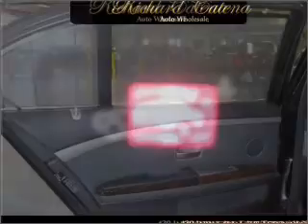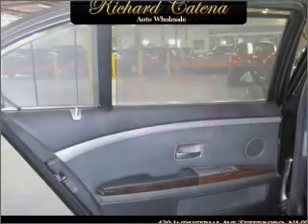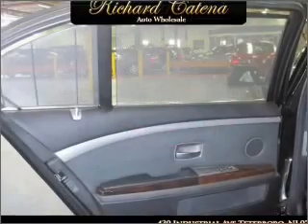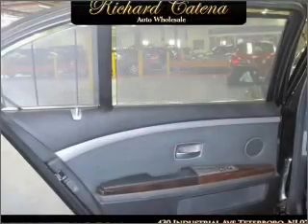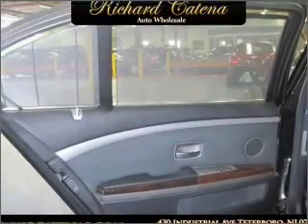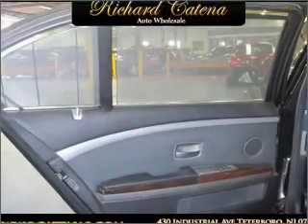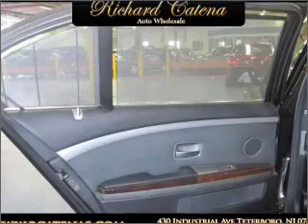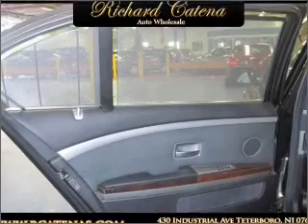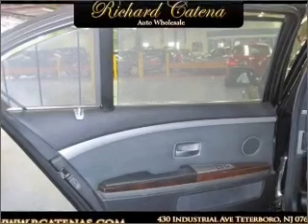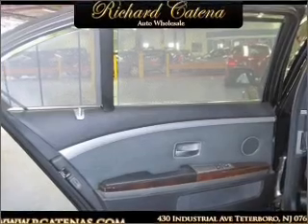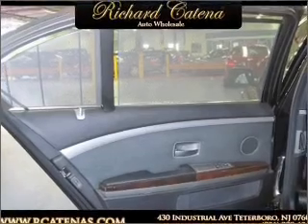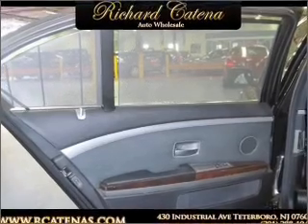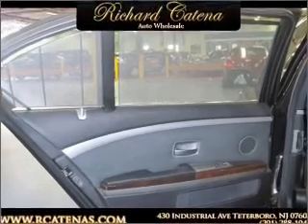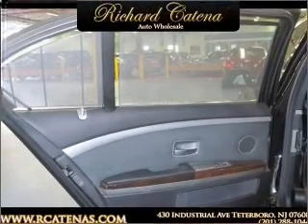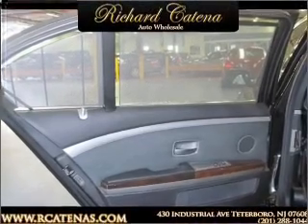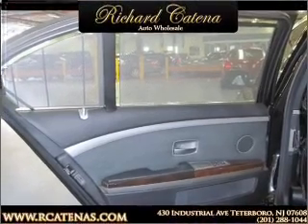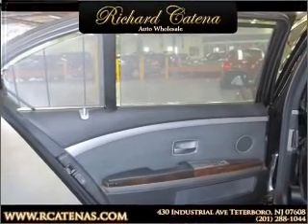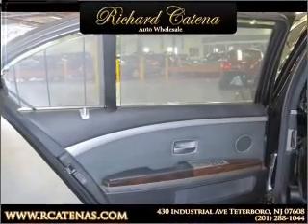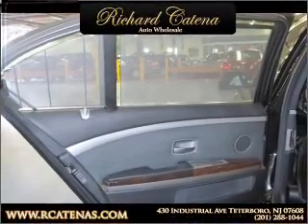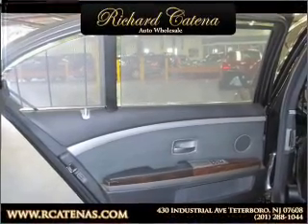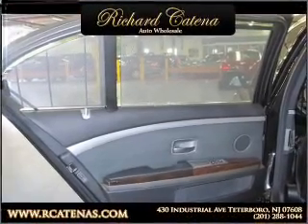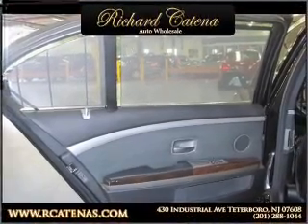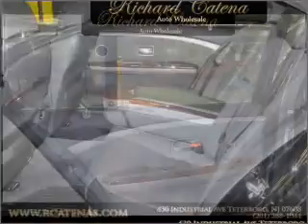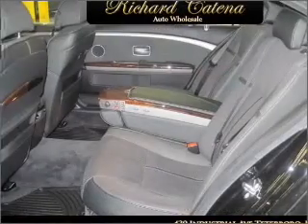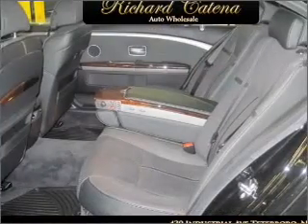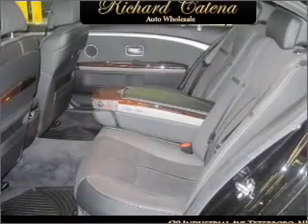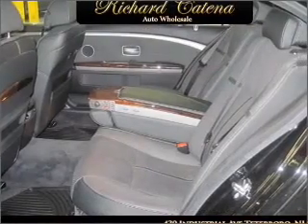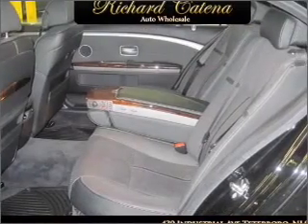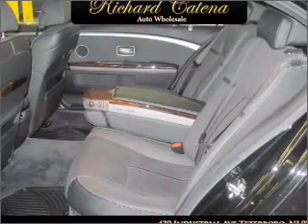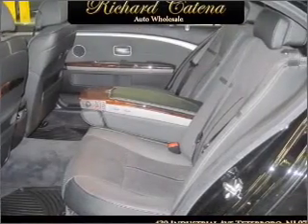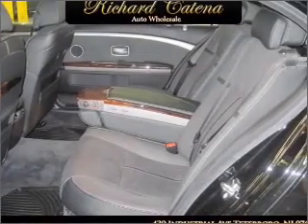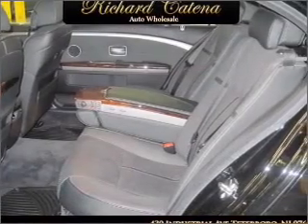Enjoy the comfort of dual temperature controls. Our website offers more information on all of our vehicles. Call us today to start test driving.